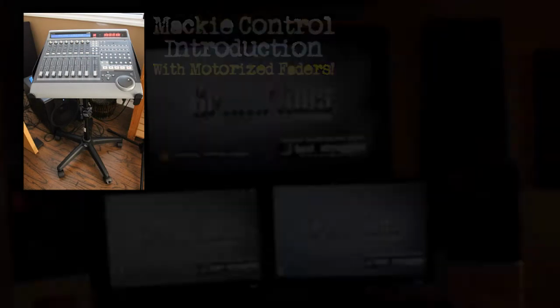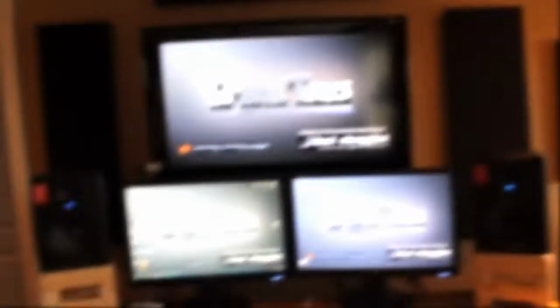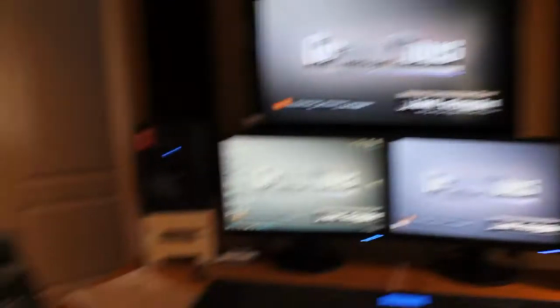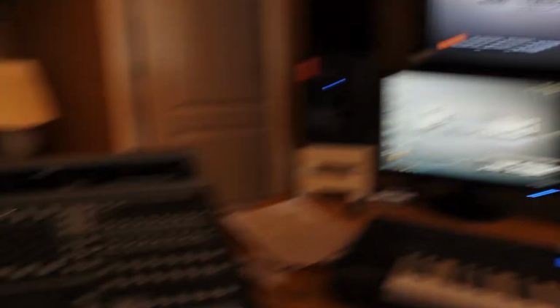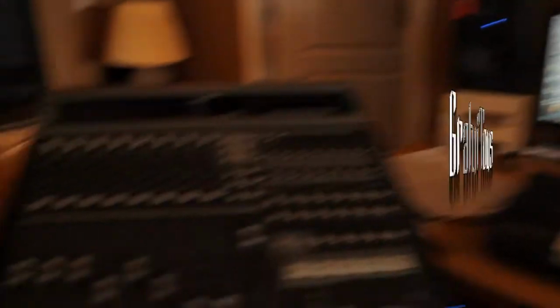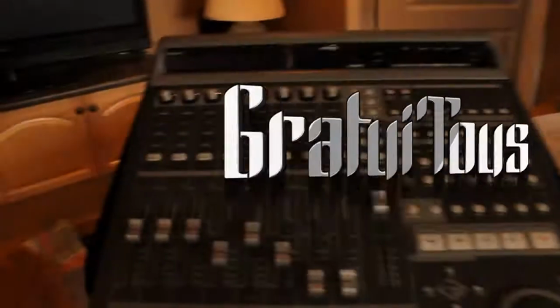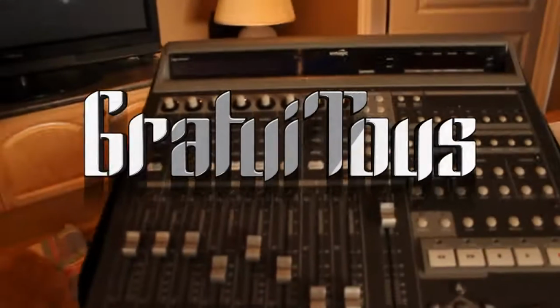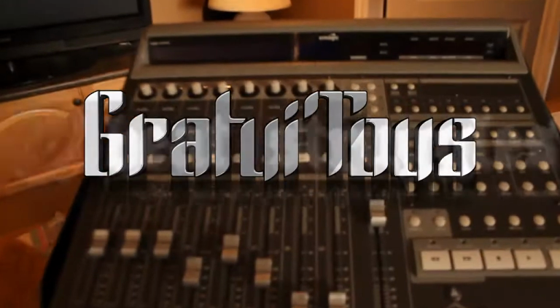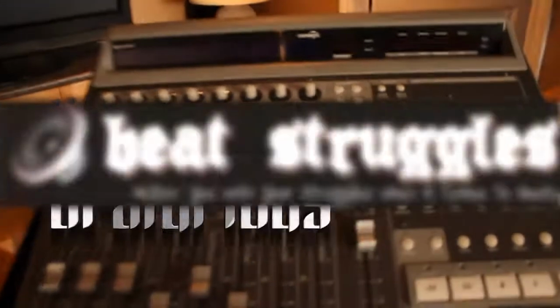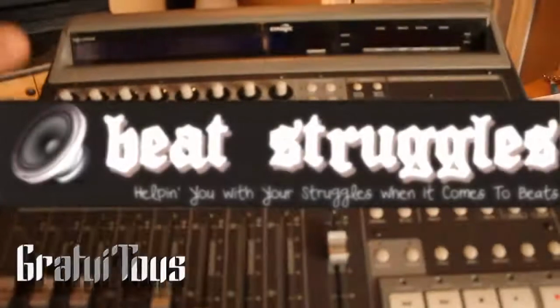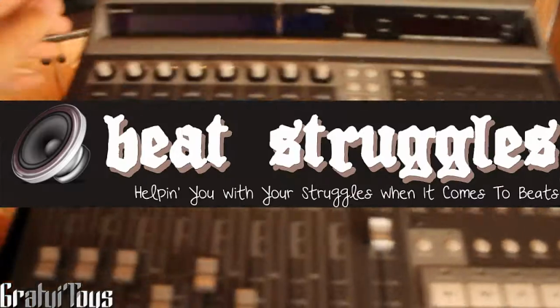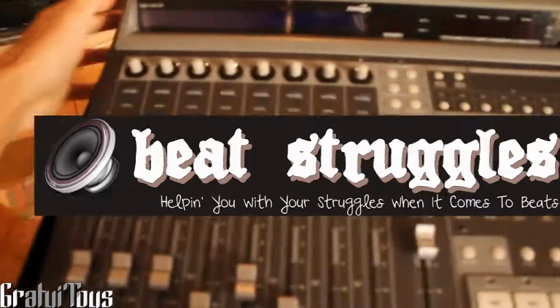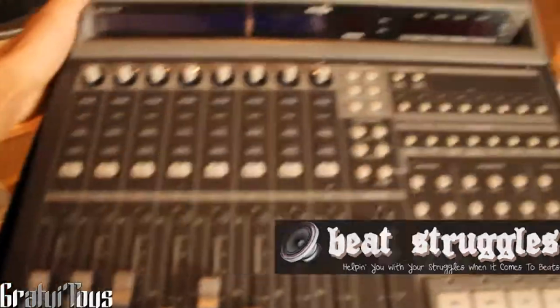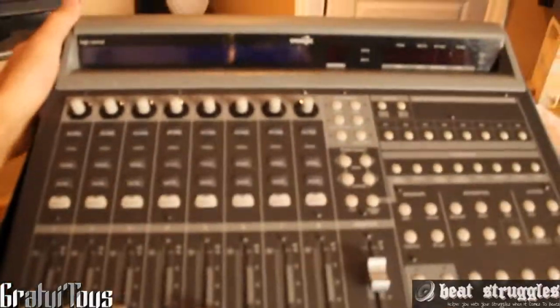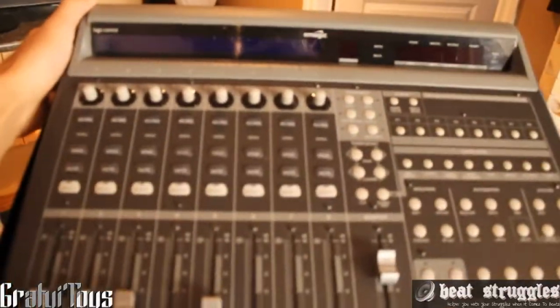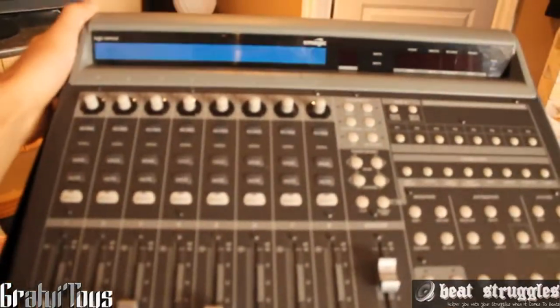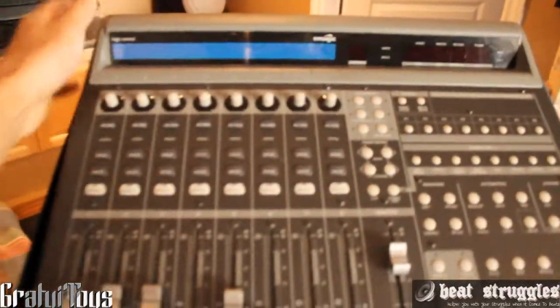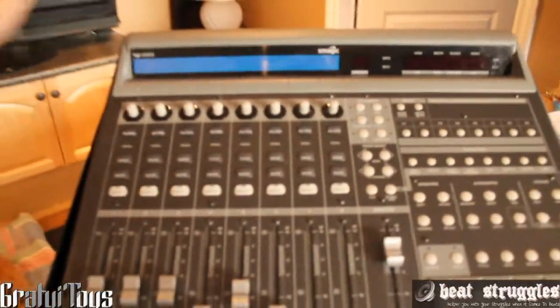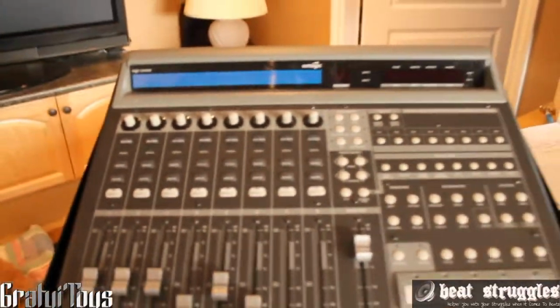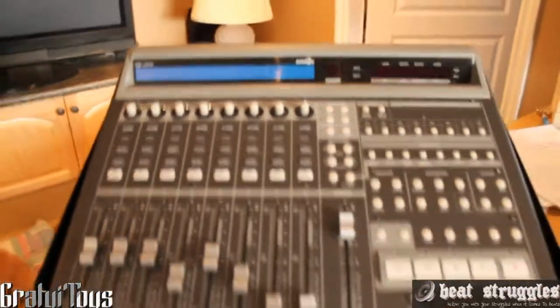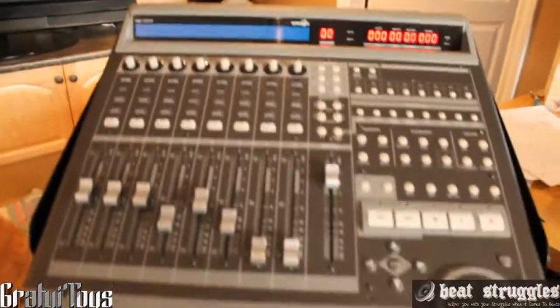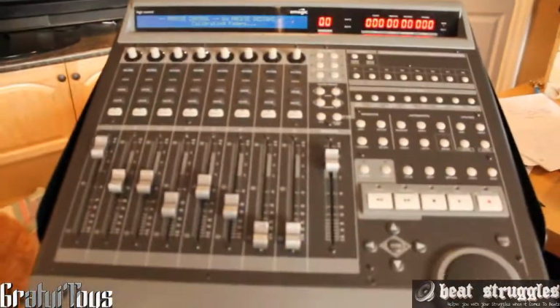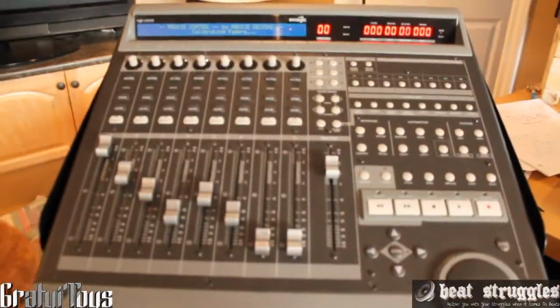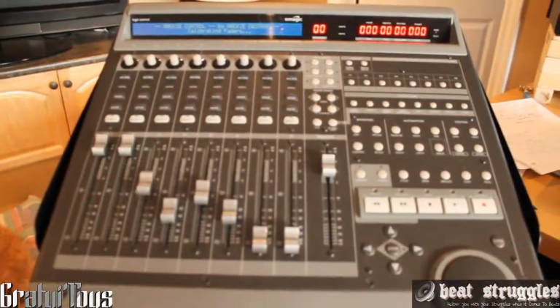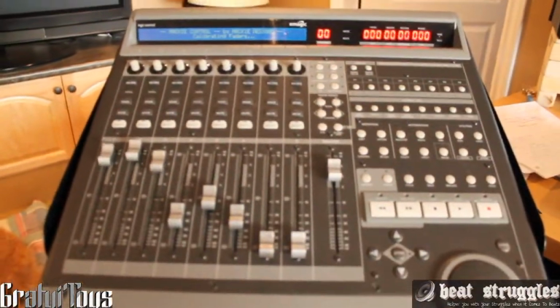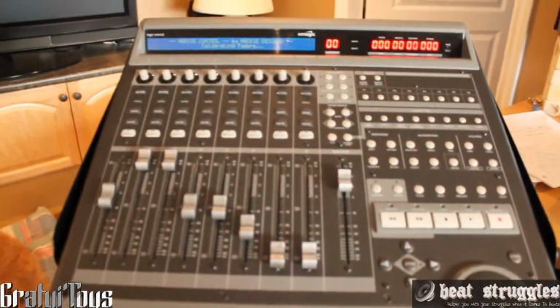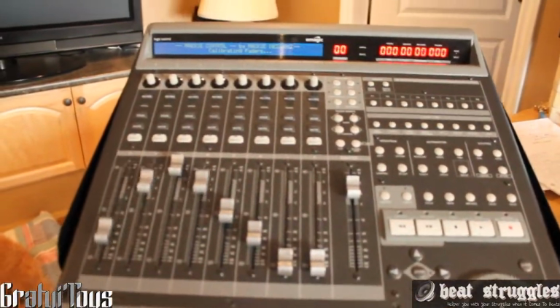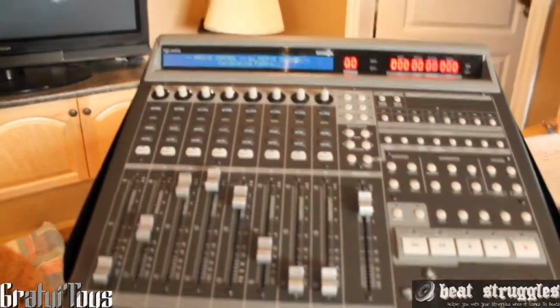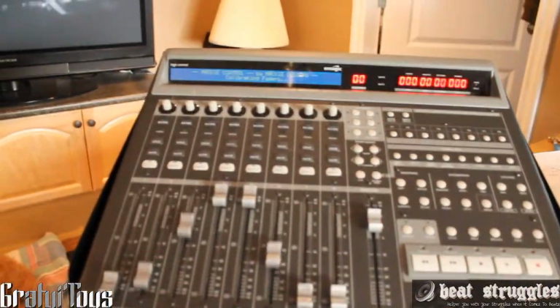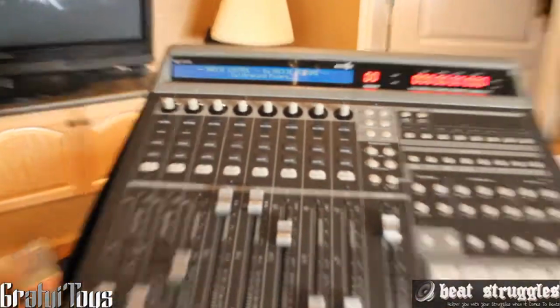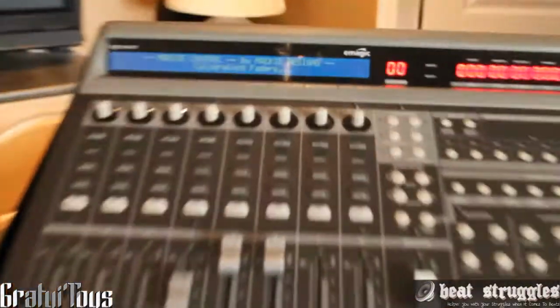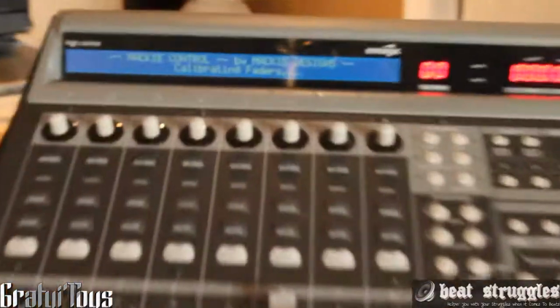Alright, hey everybody, Gratuitous, BeachStruggles.com, and this is the newest addition to the Beach Struggles headquarters.